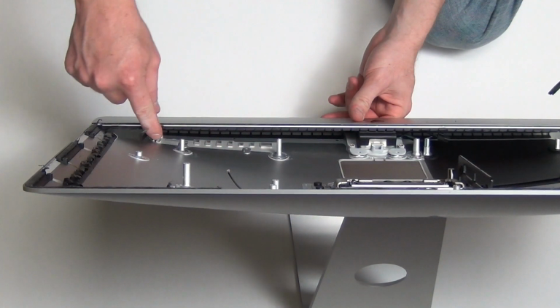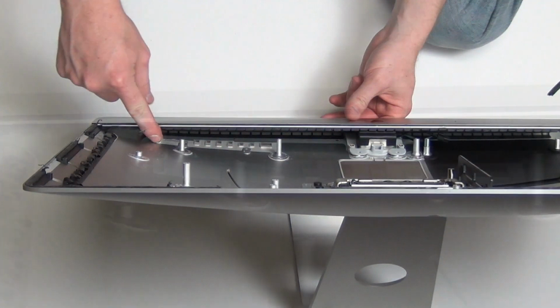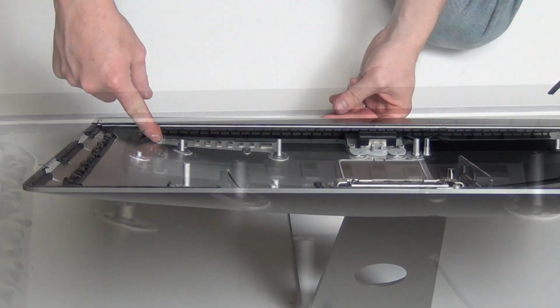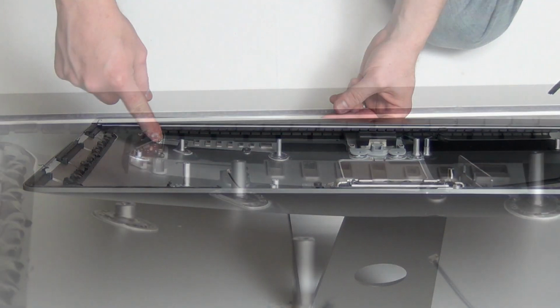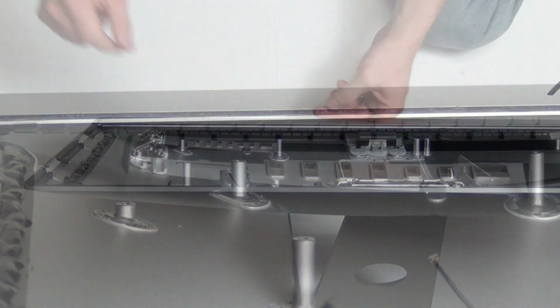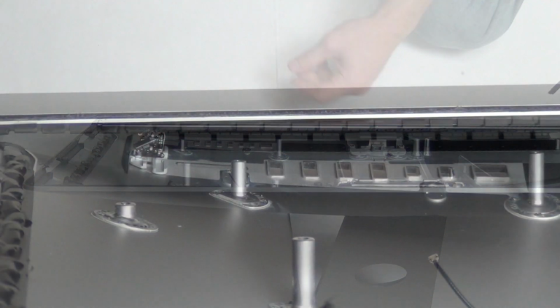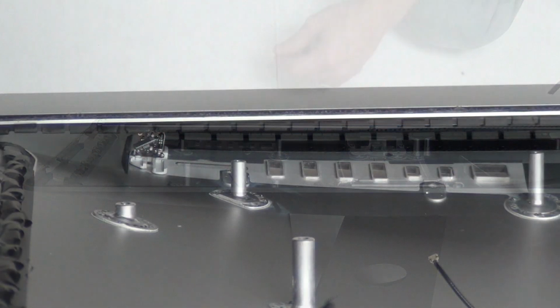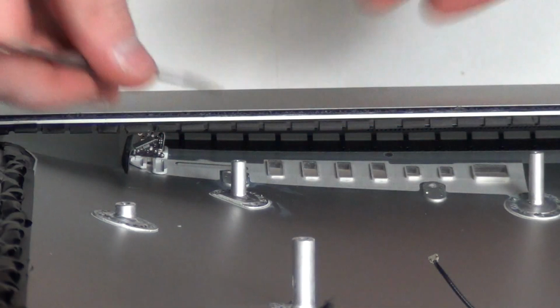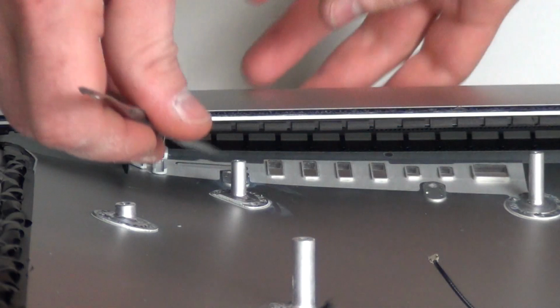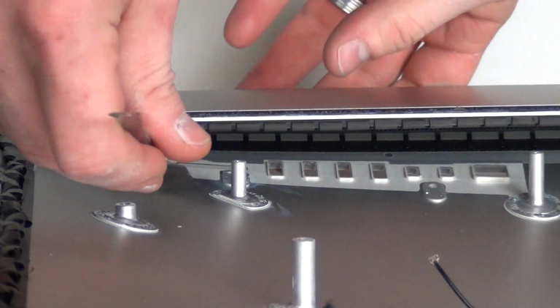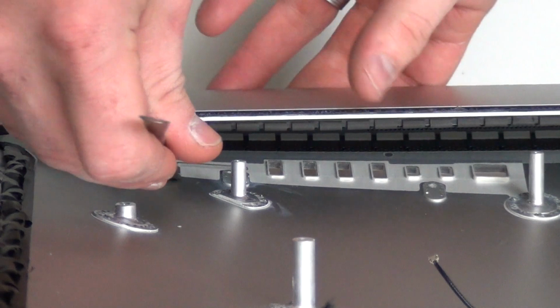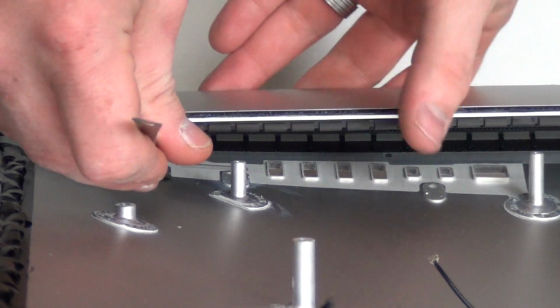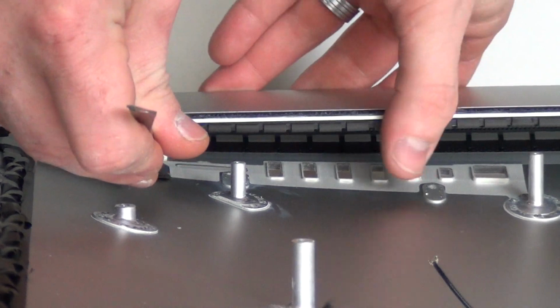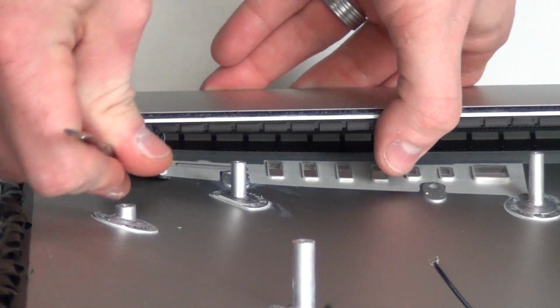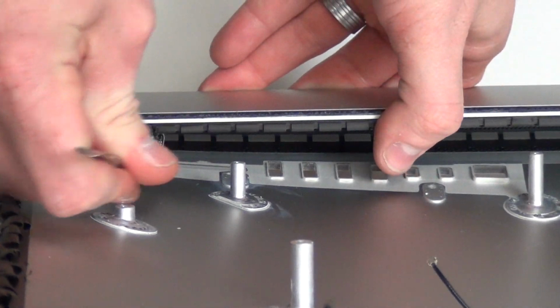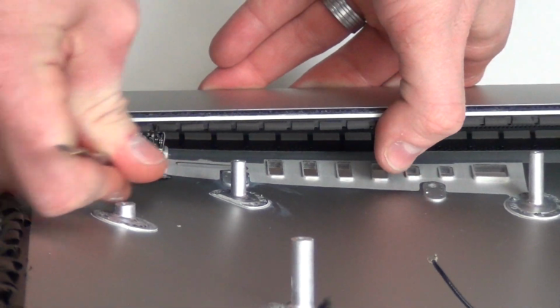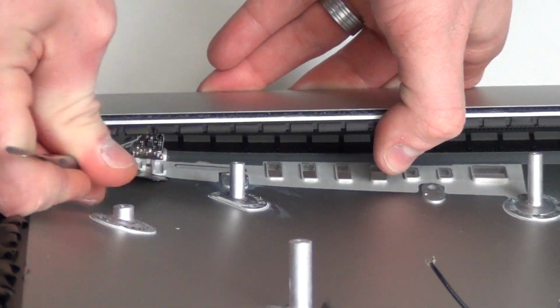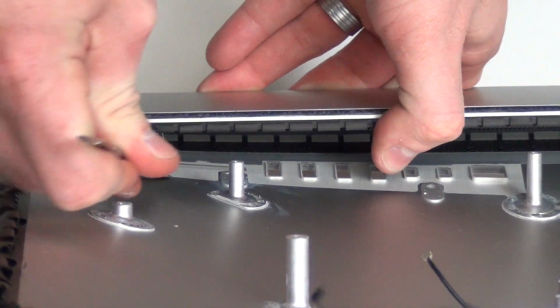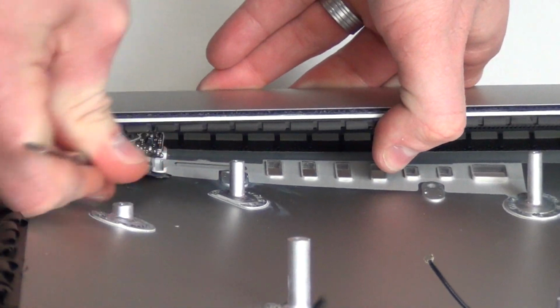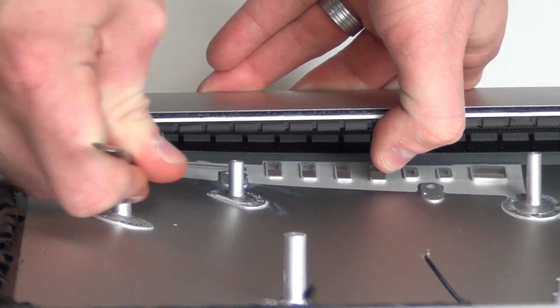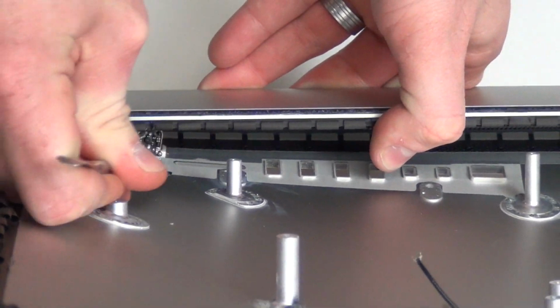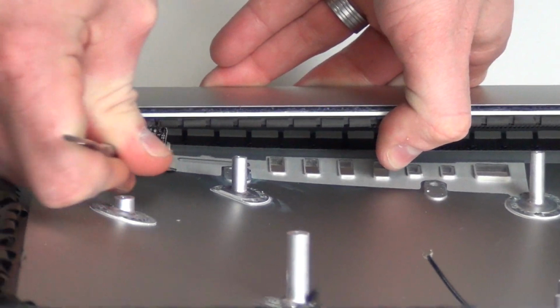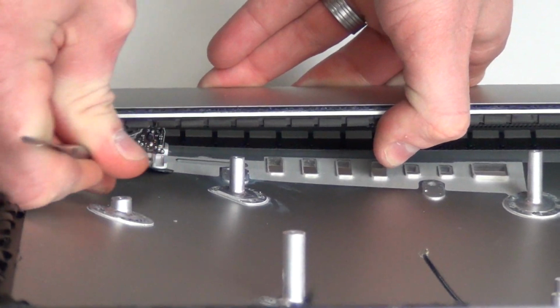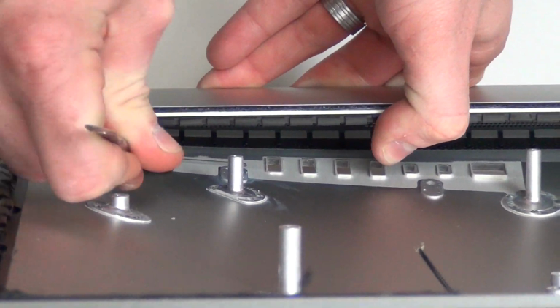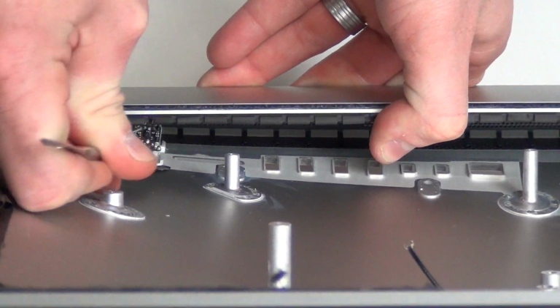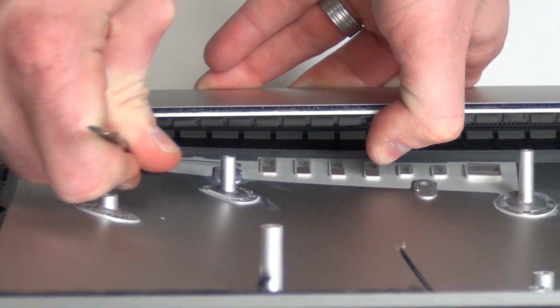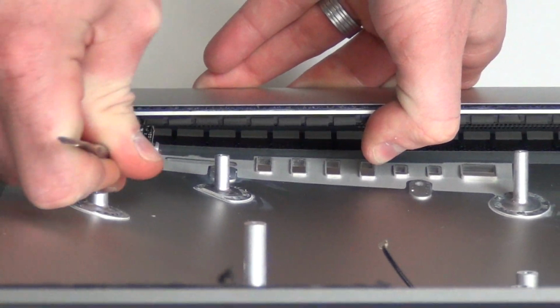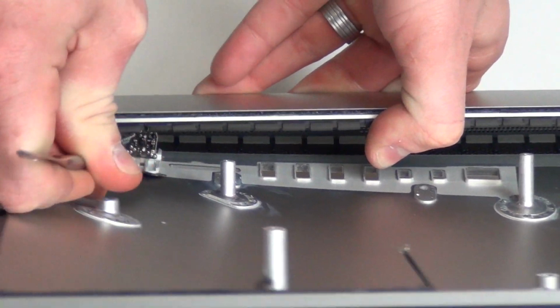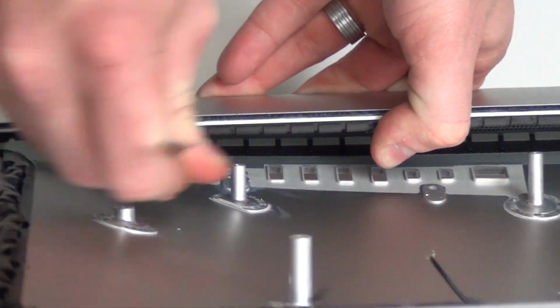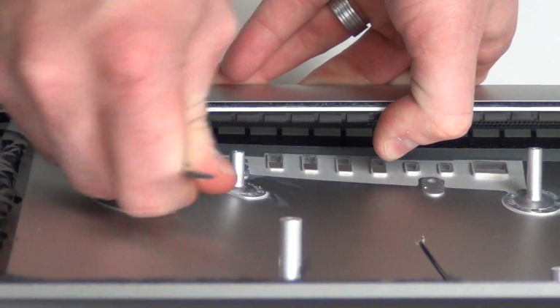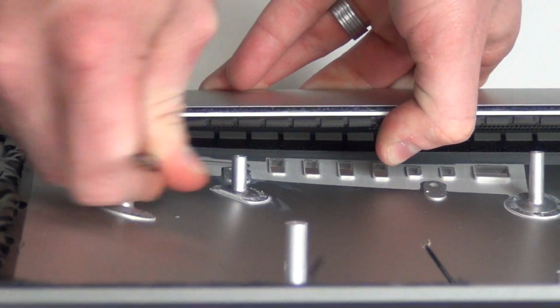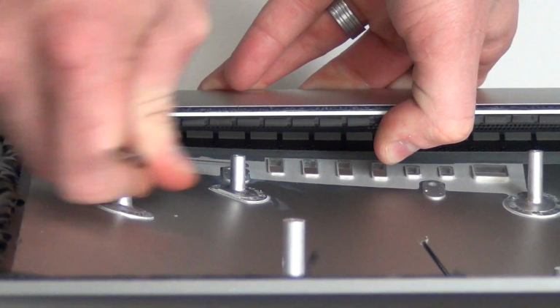Use a flat tool to take out the audio board. It is being held down with strong adhesive.